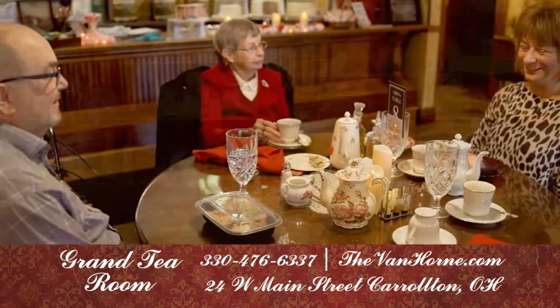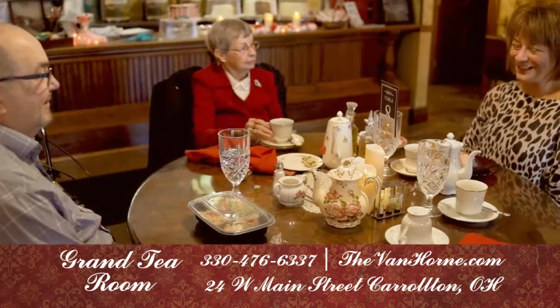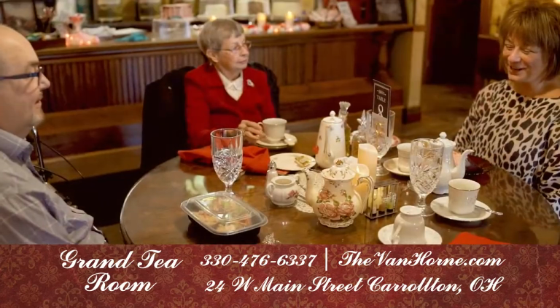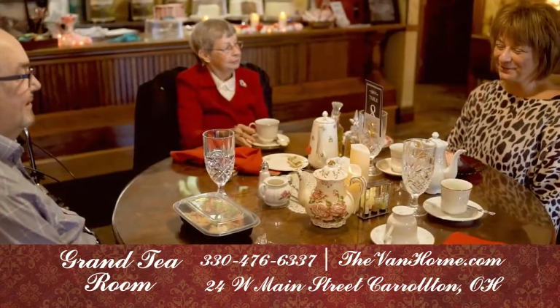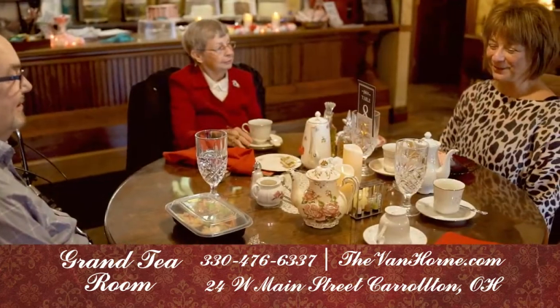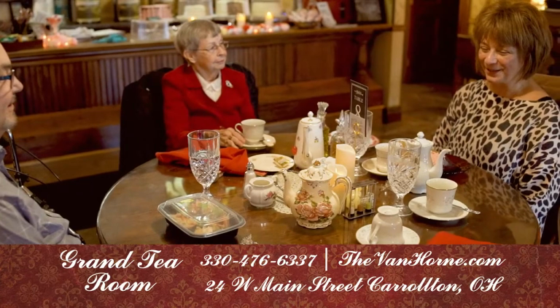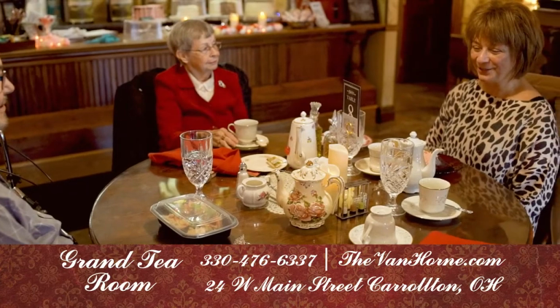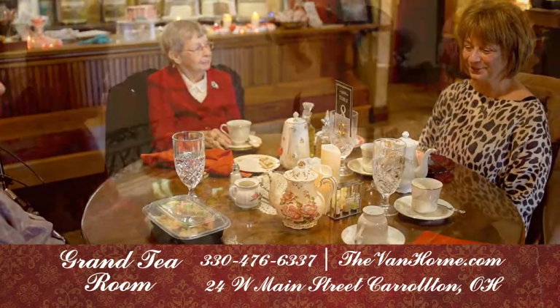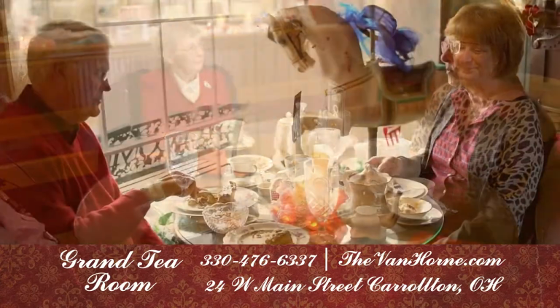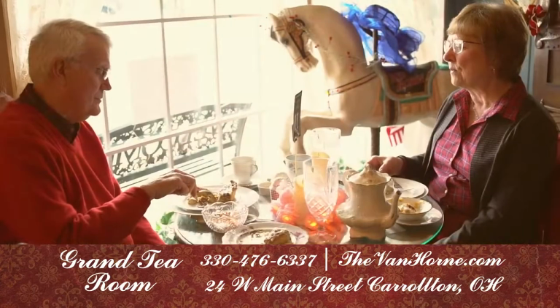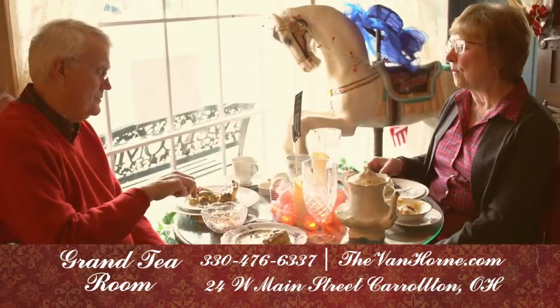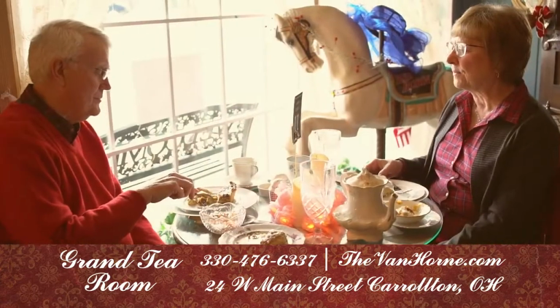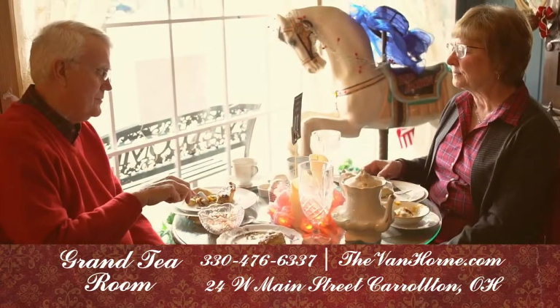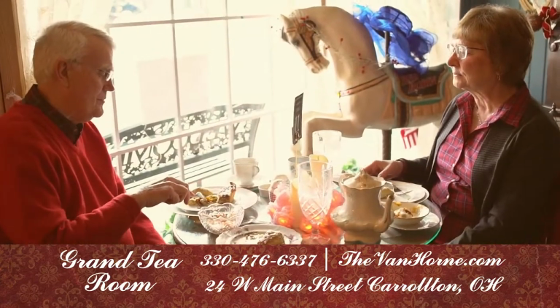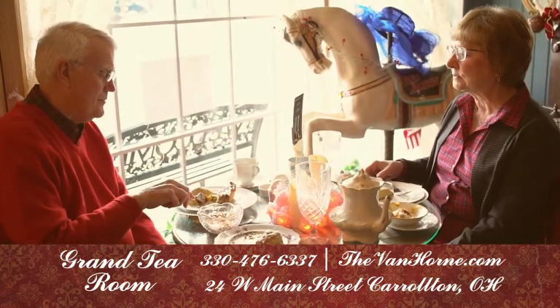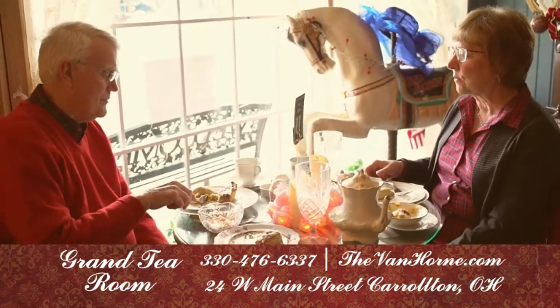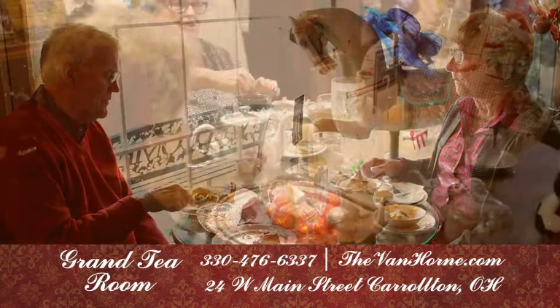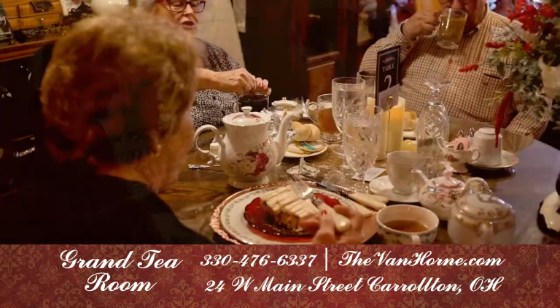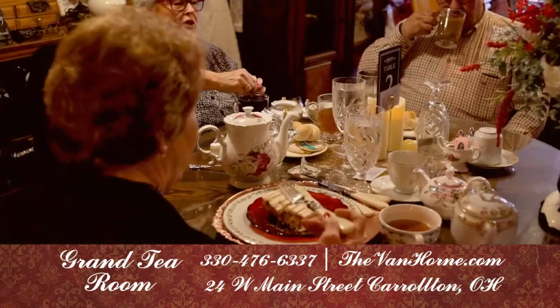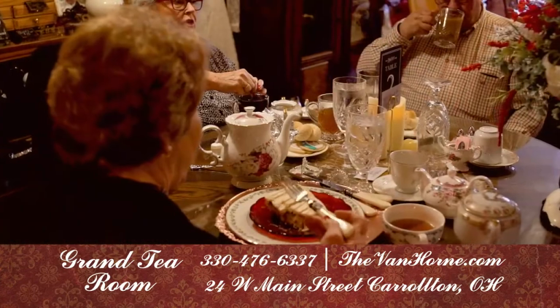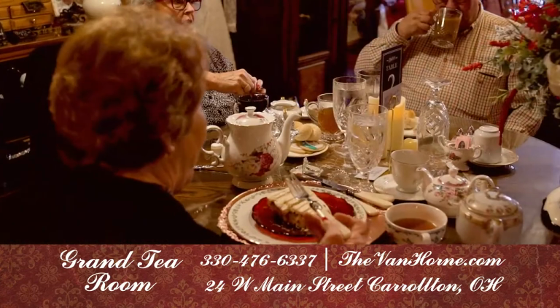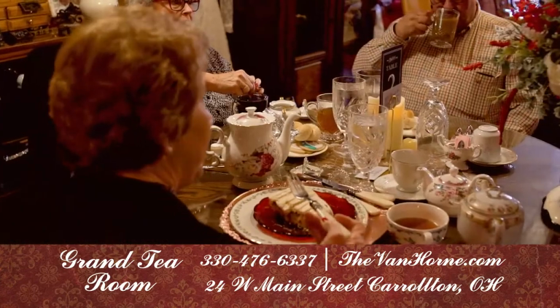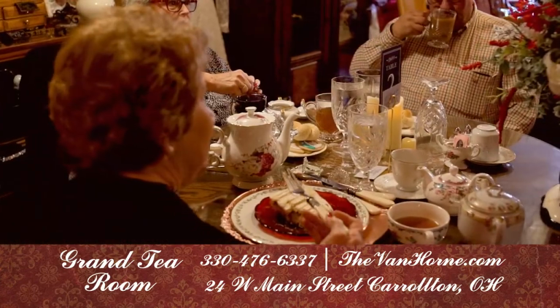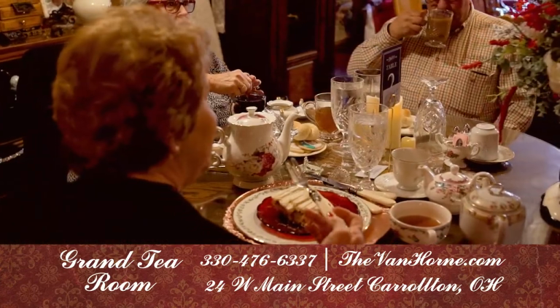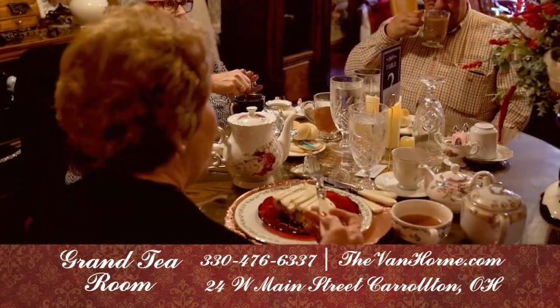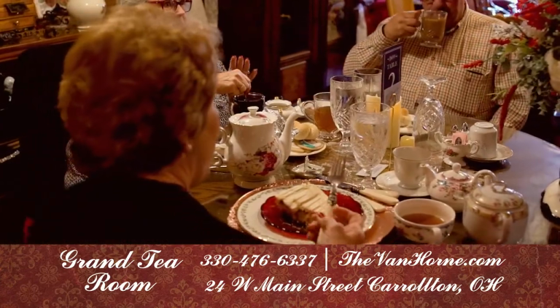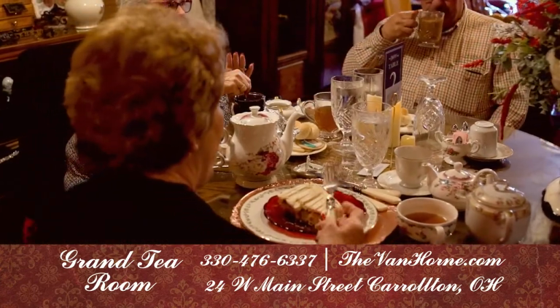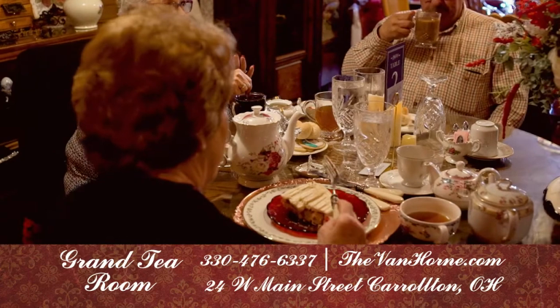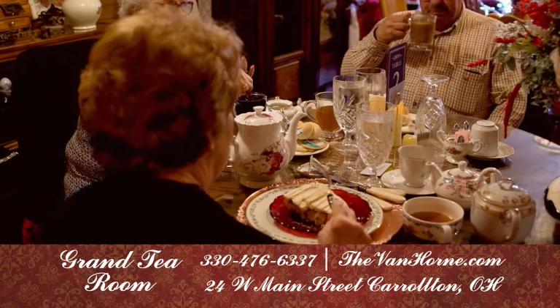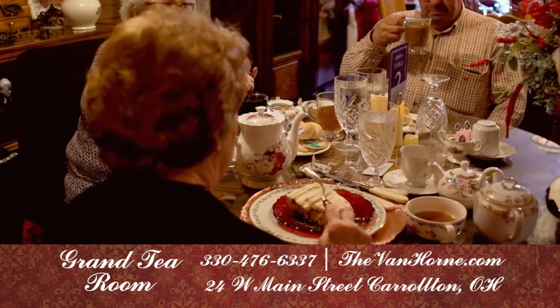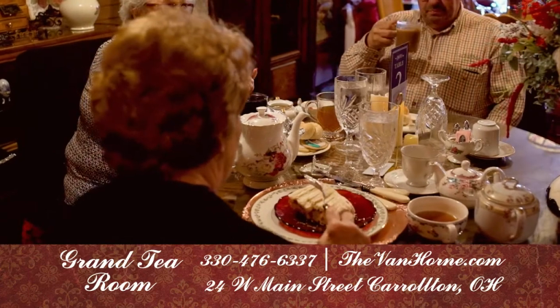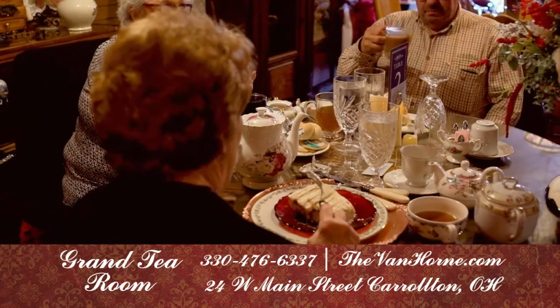Indulge in homemade soups, scones, quiche, paninis, signature cakes, and other fine delicacies from our delicious and ever-expanding menu.